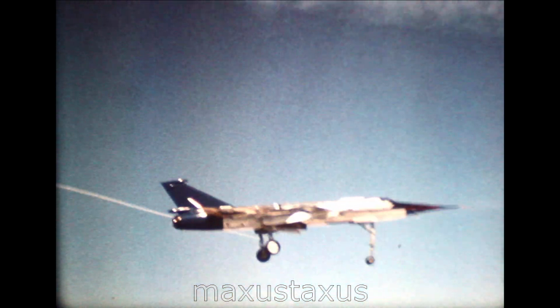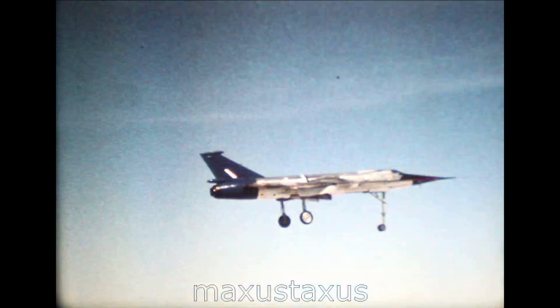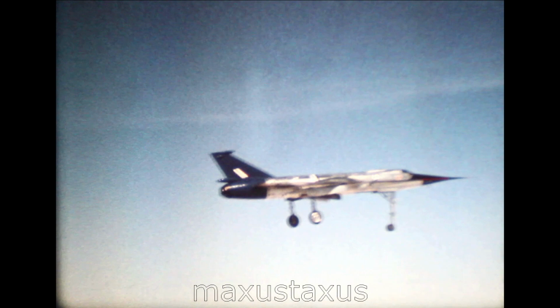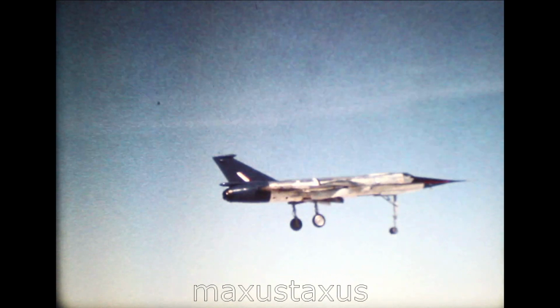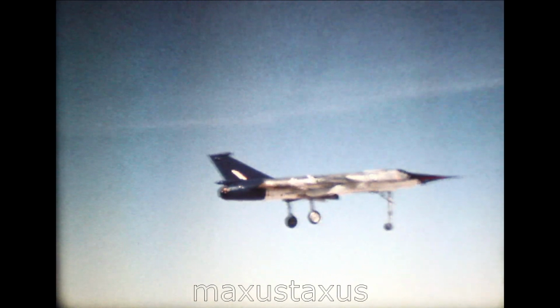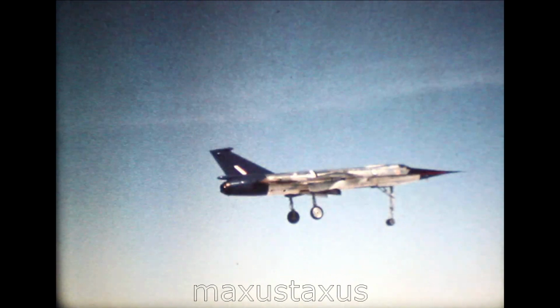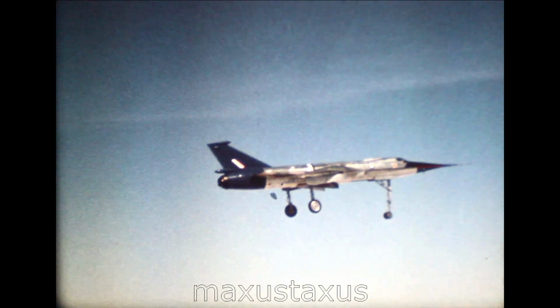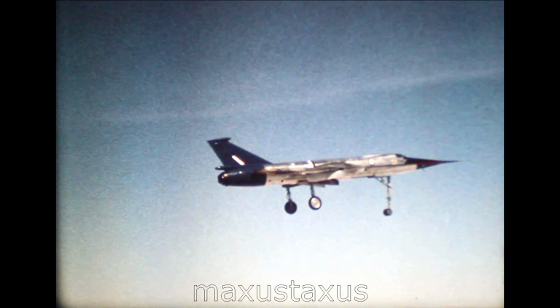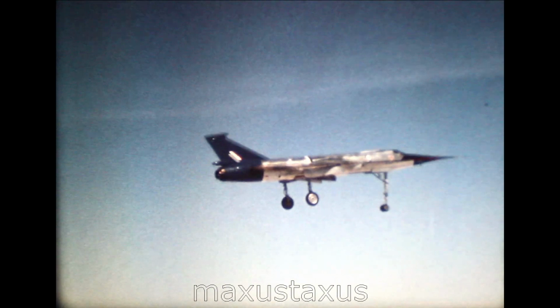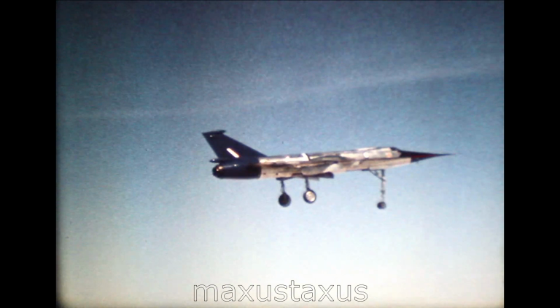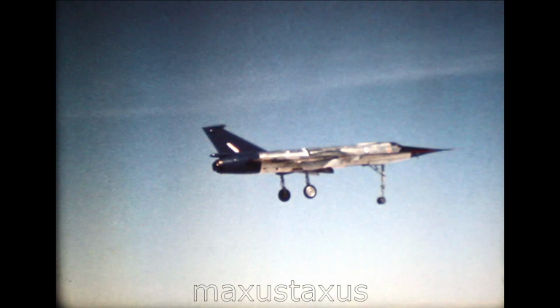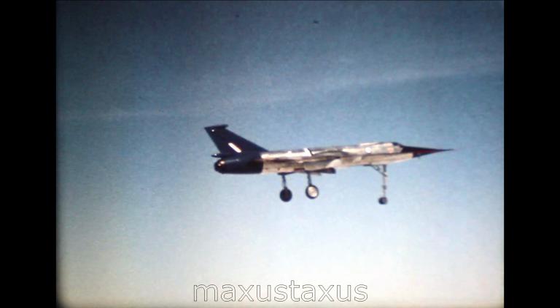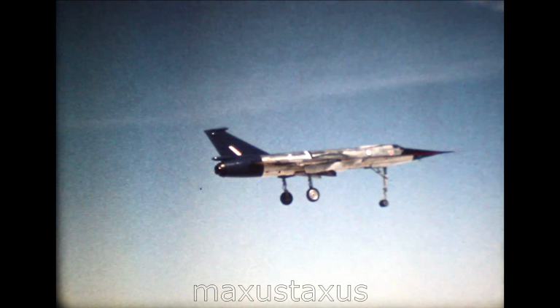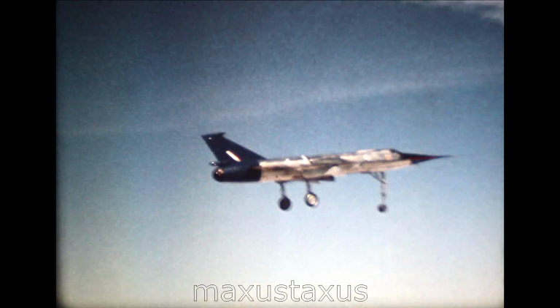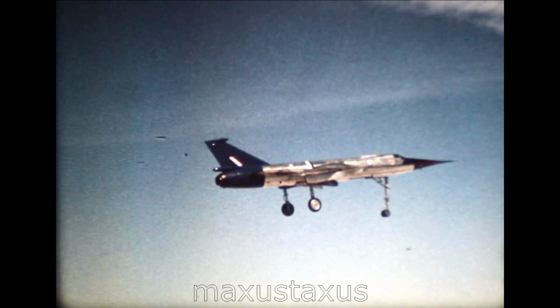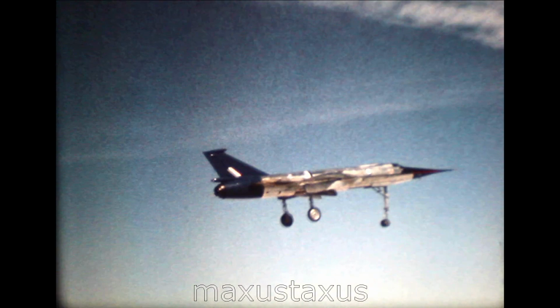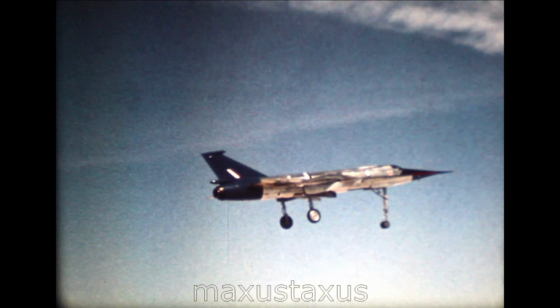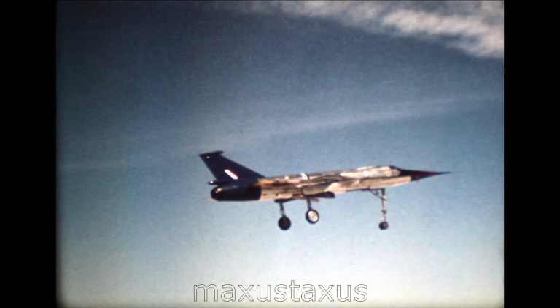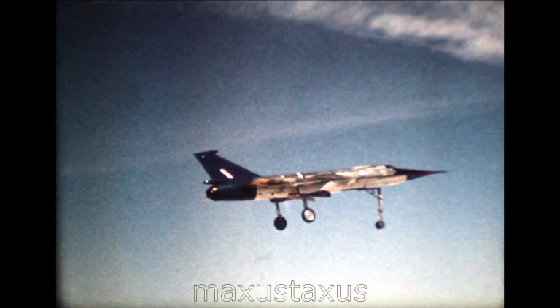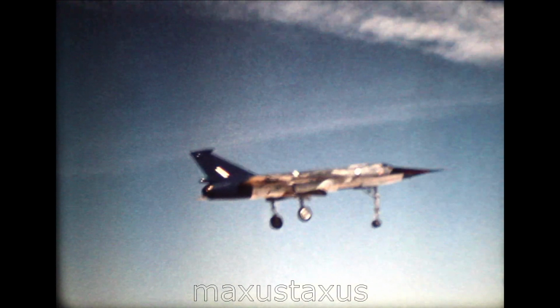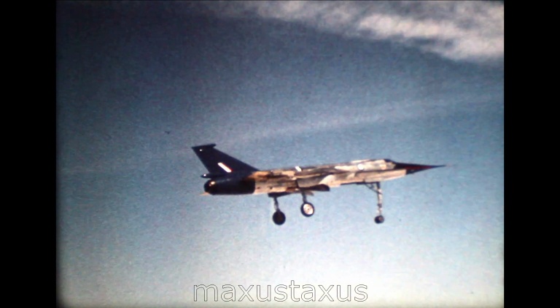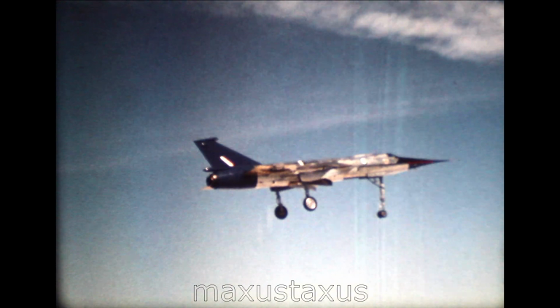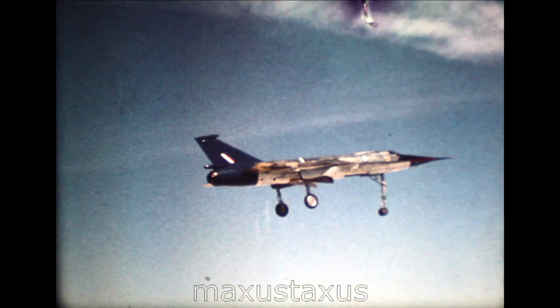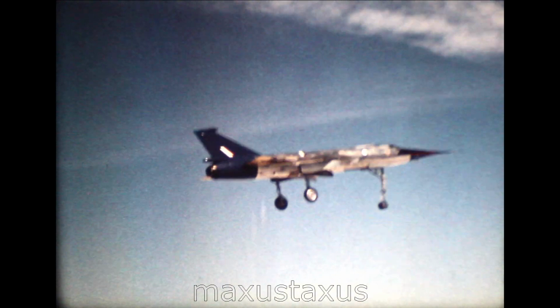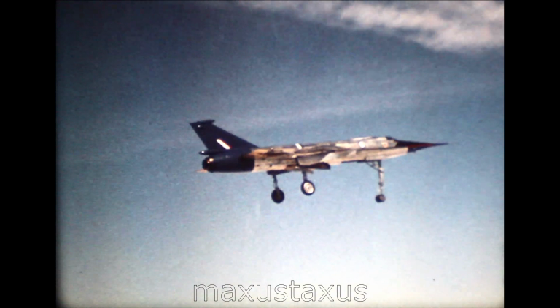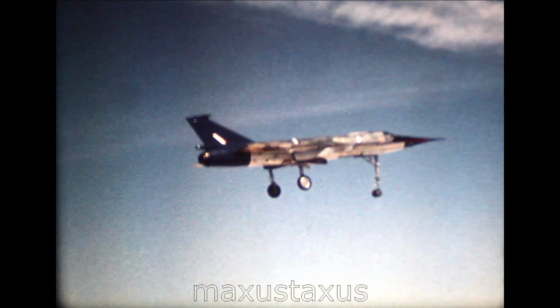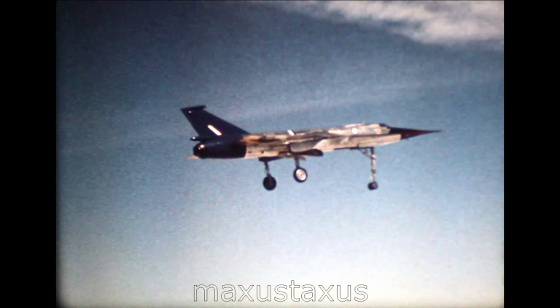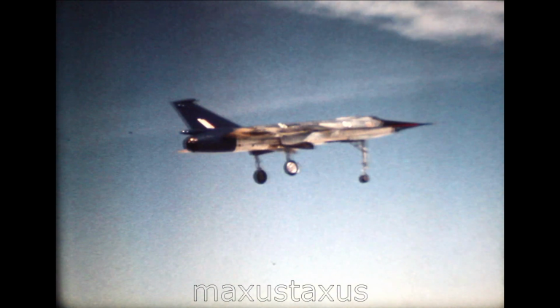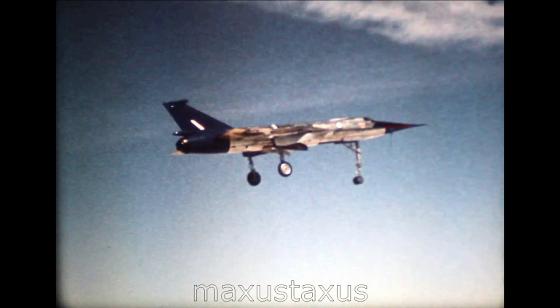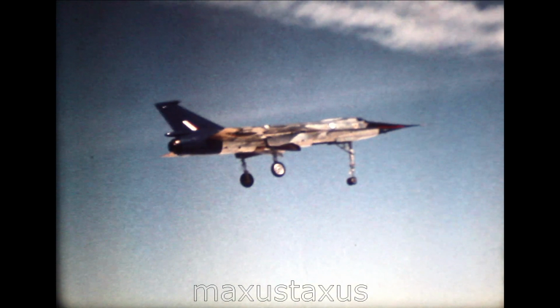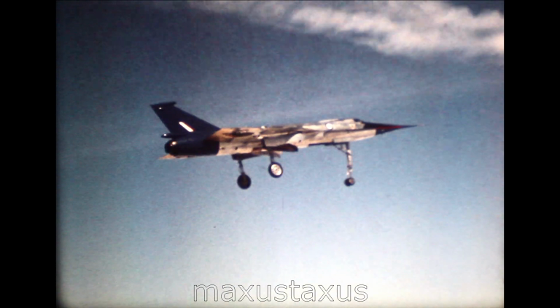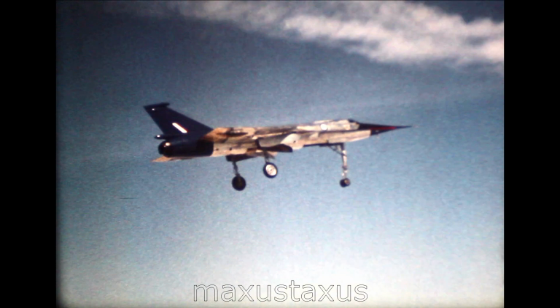With undercarriage lowered, we're now on the letdown for the final approach to land.